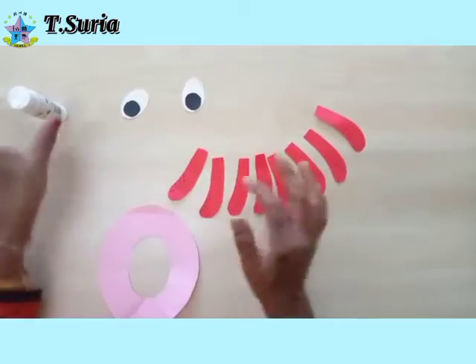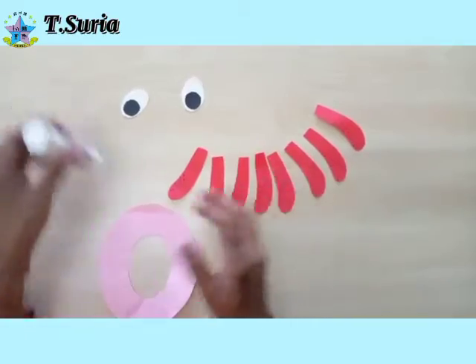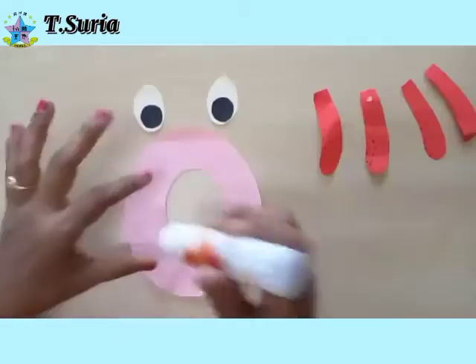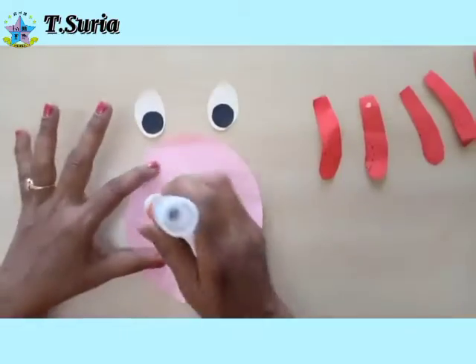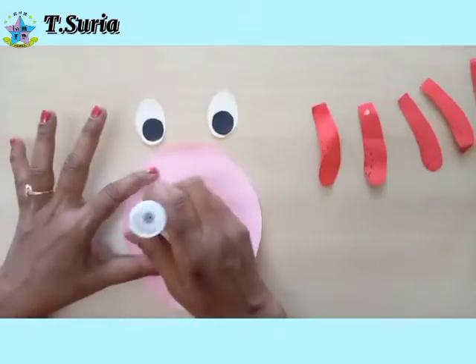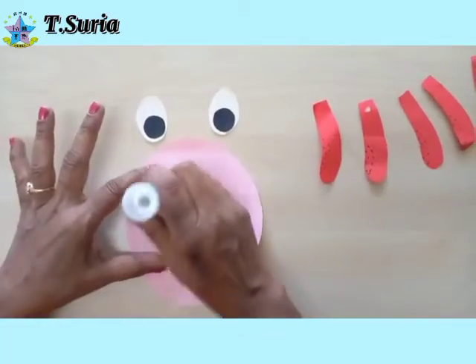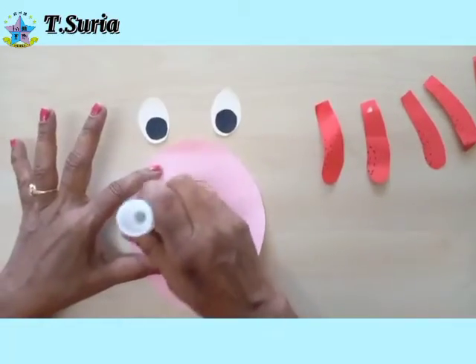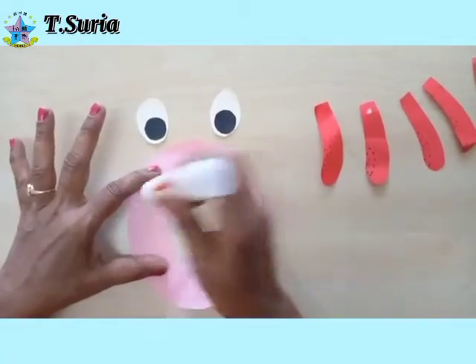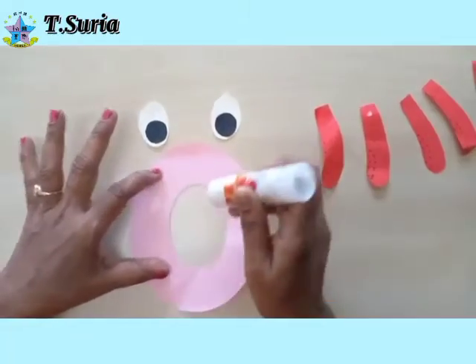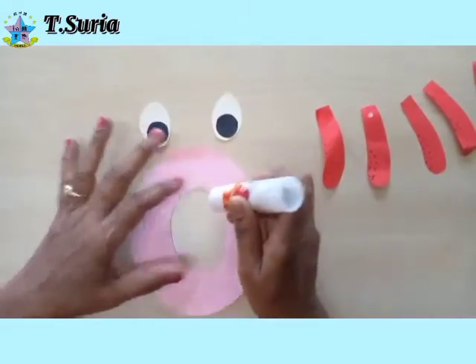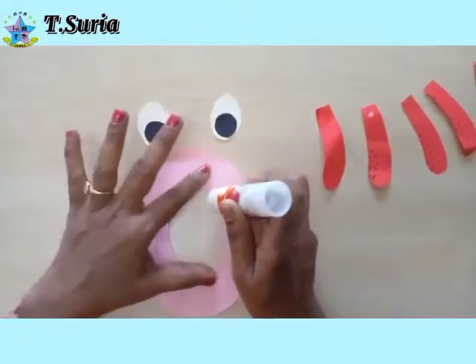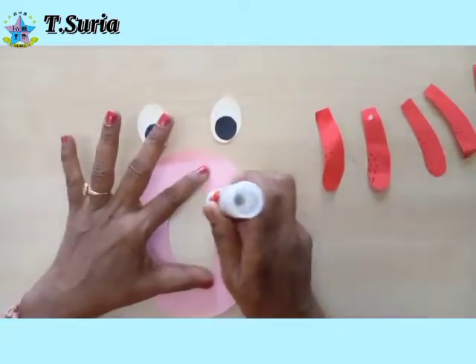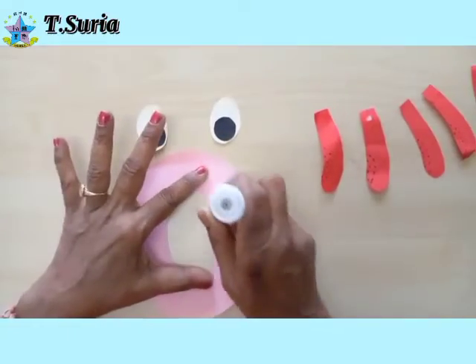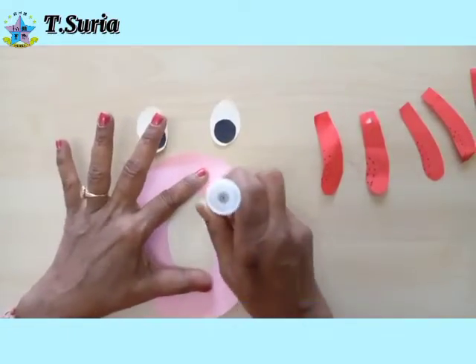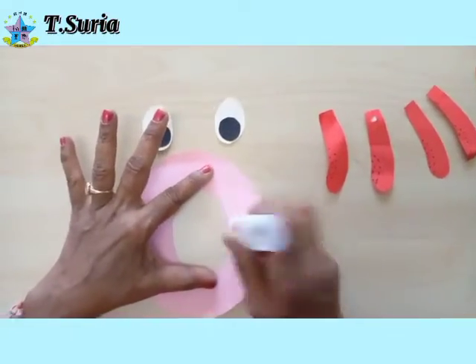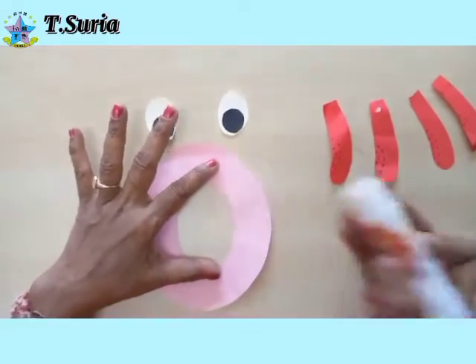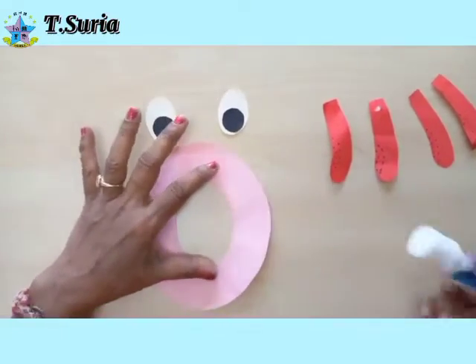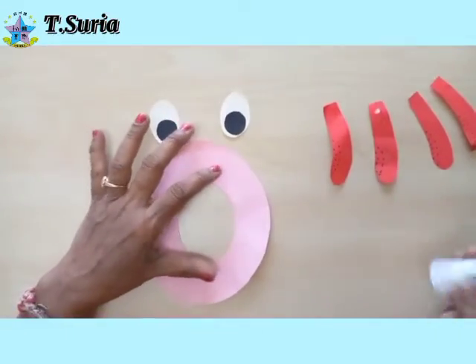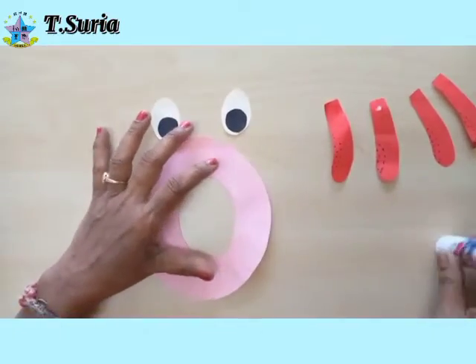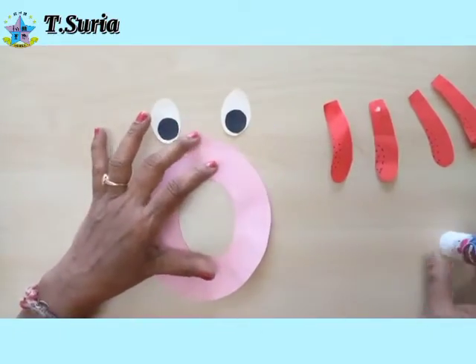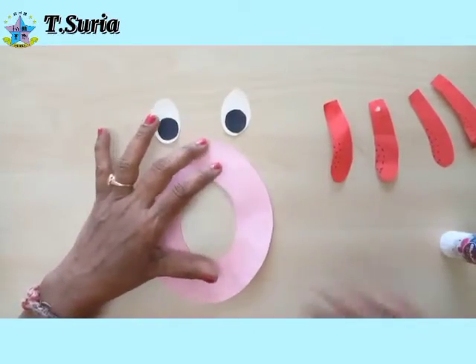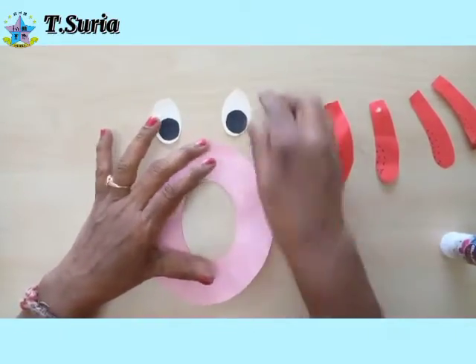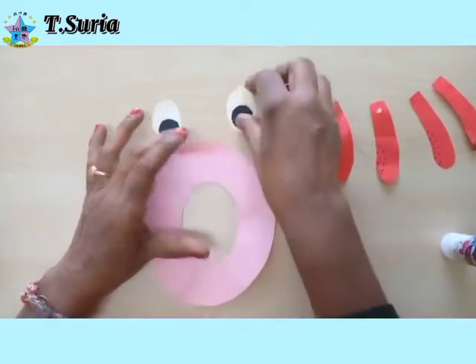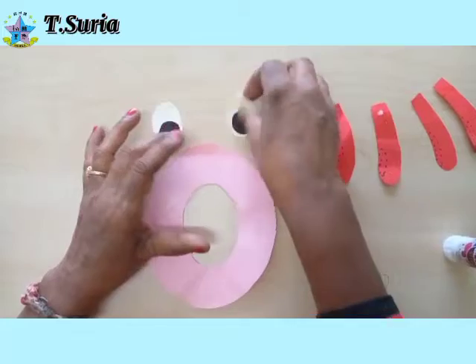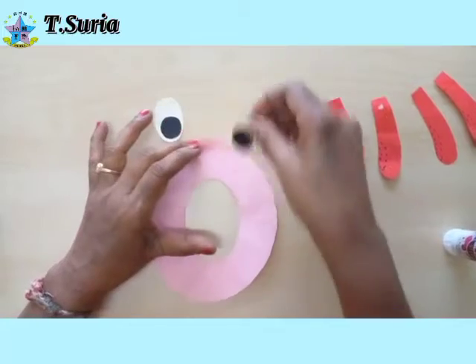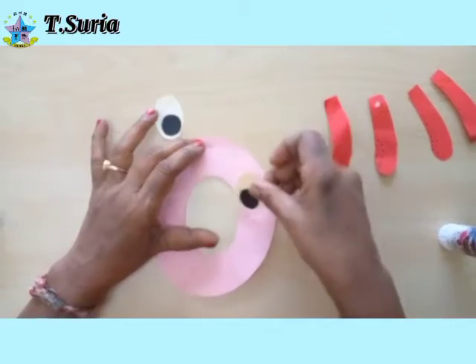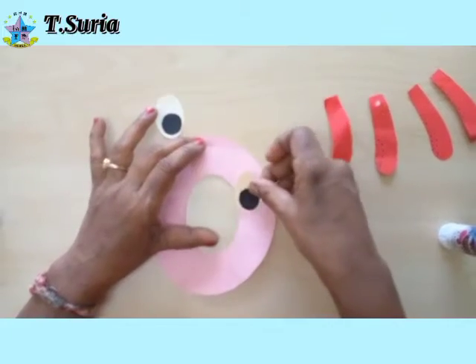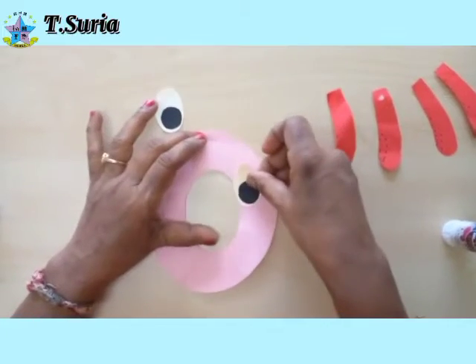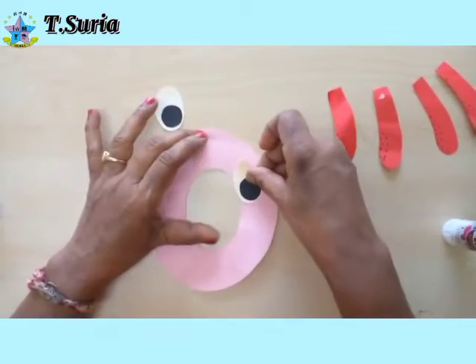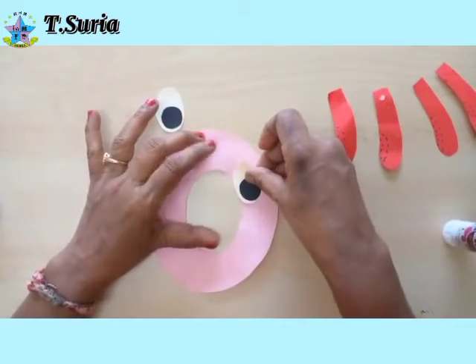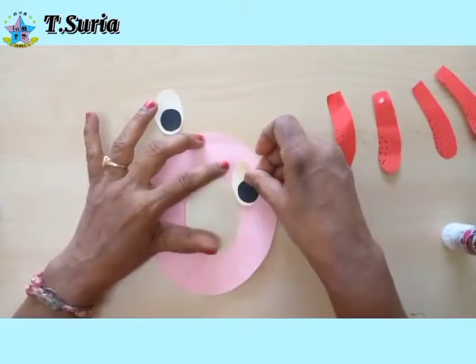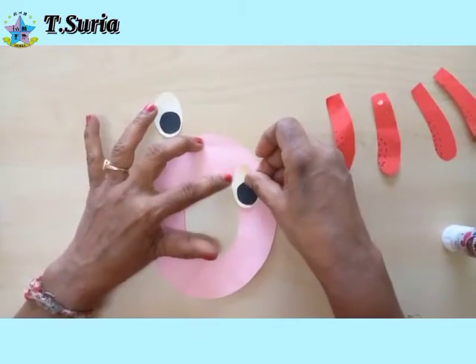Then we paste the eyes first — okay, paste the eyes here.